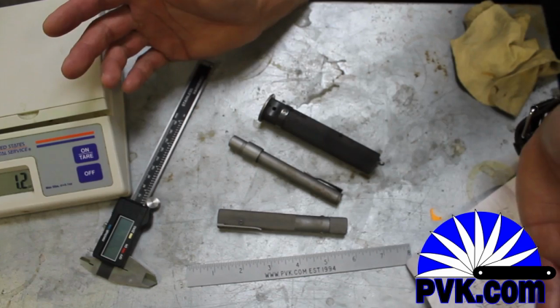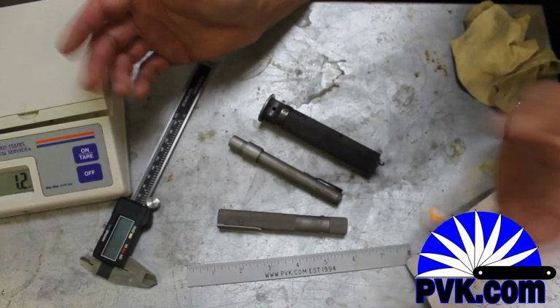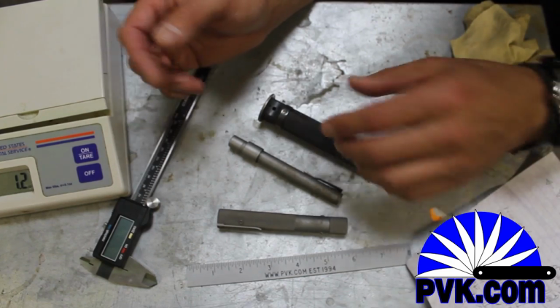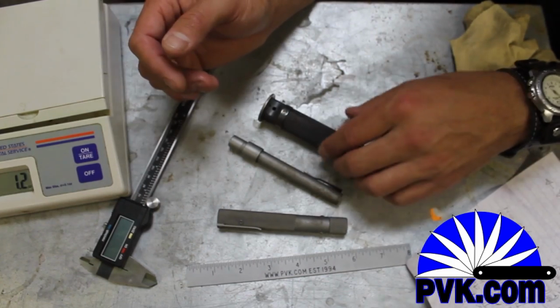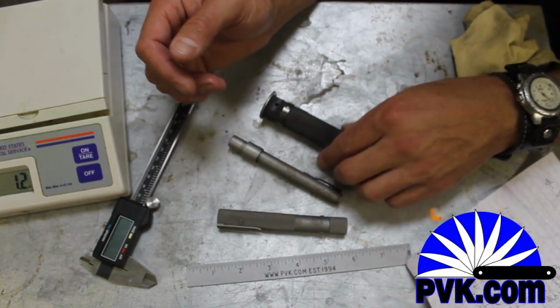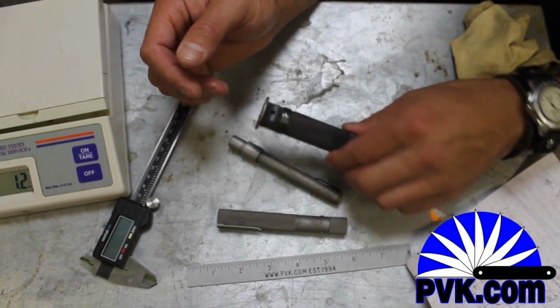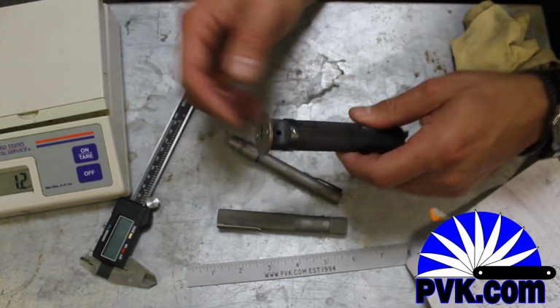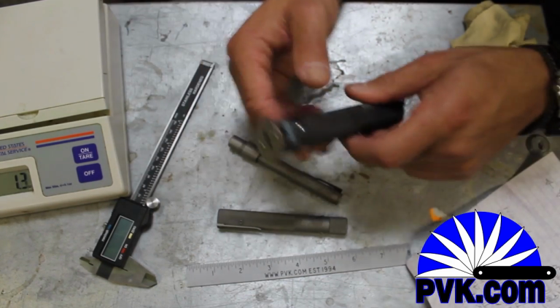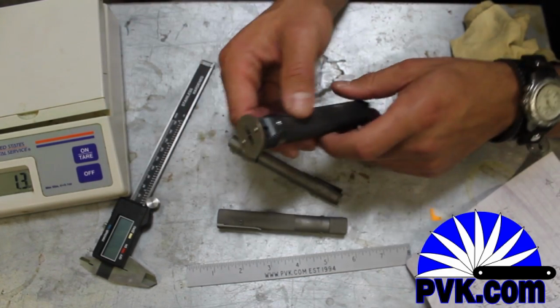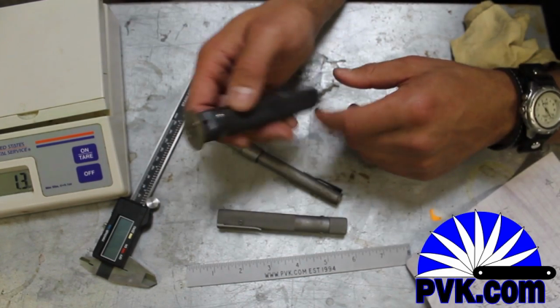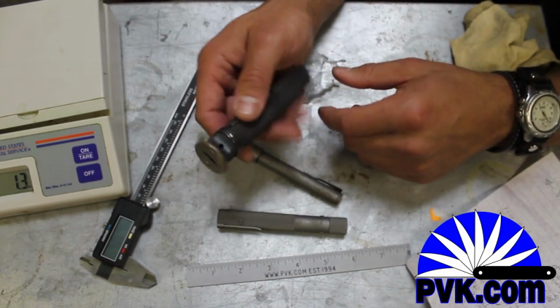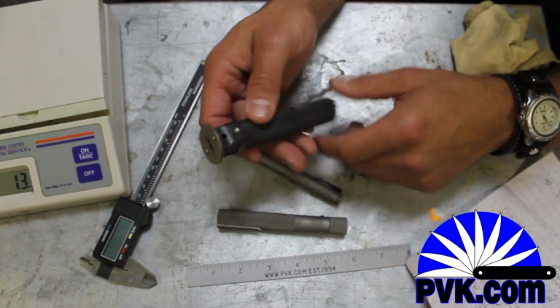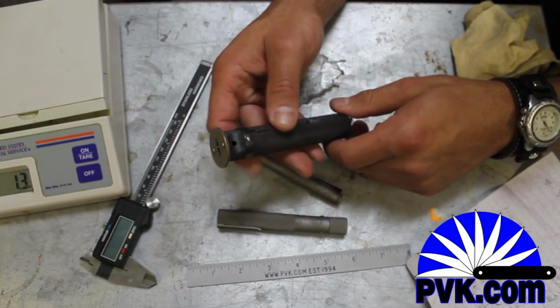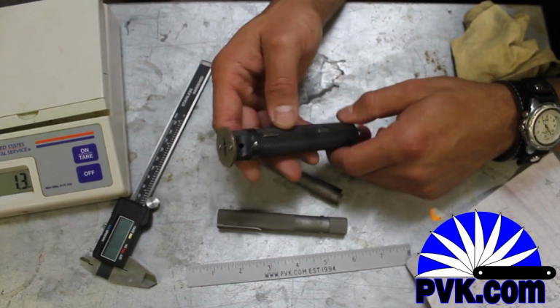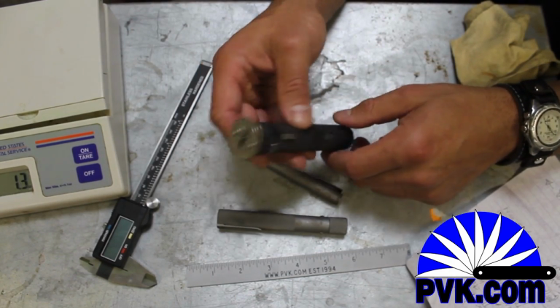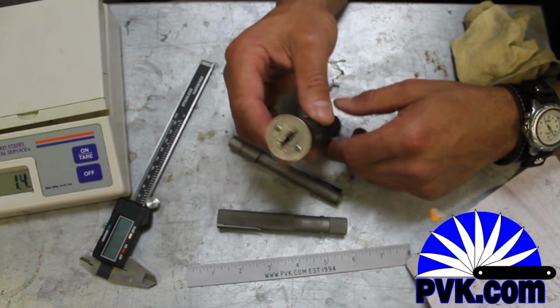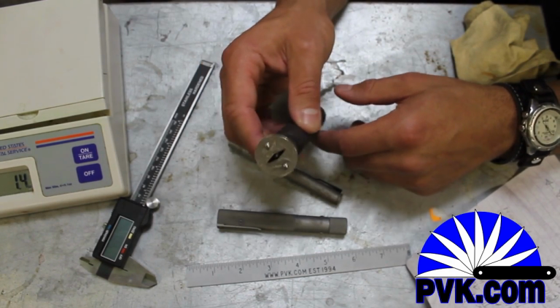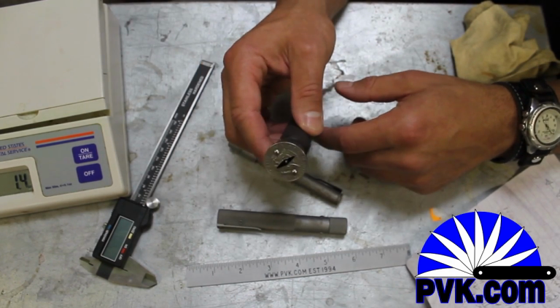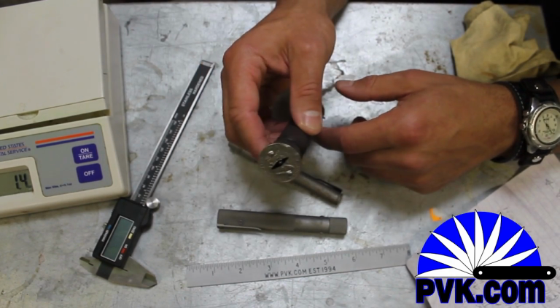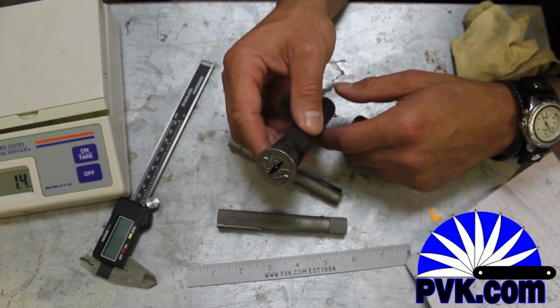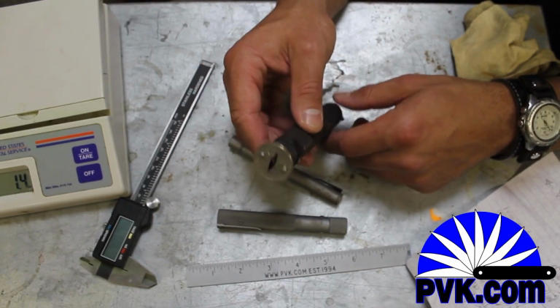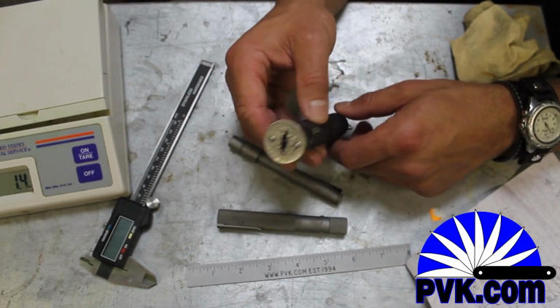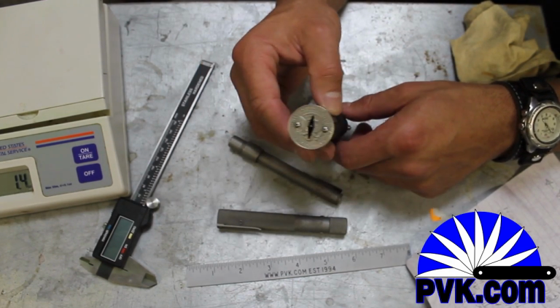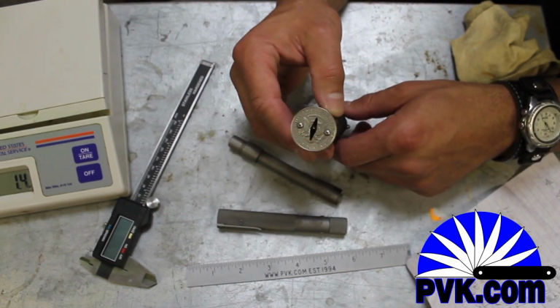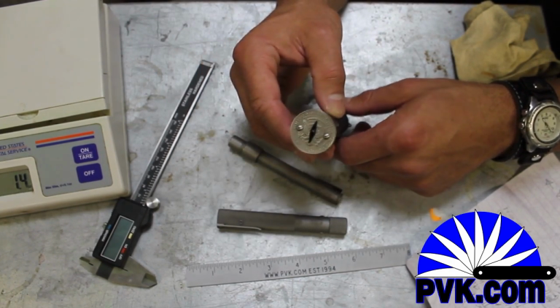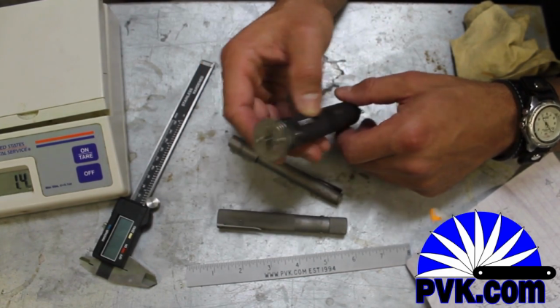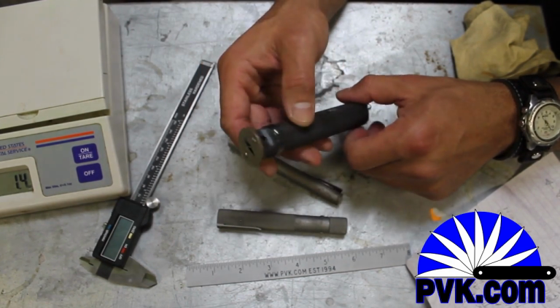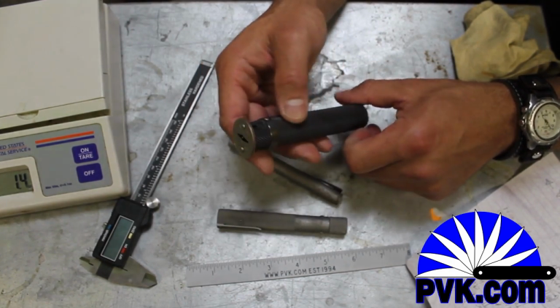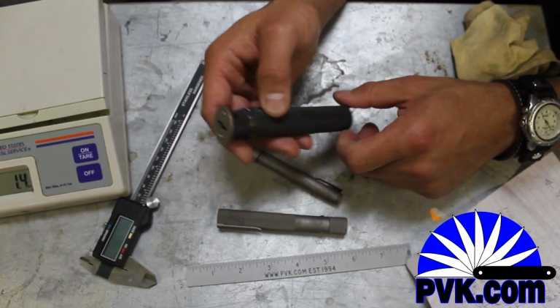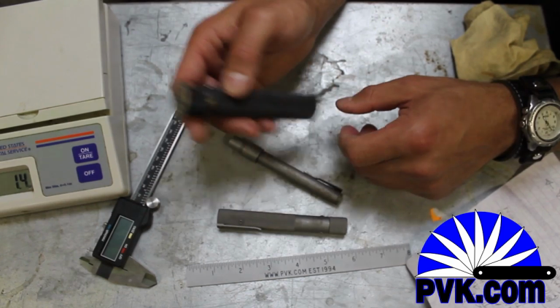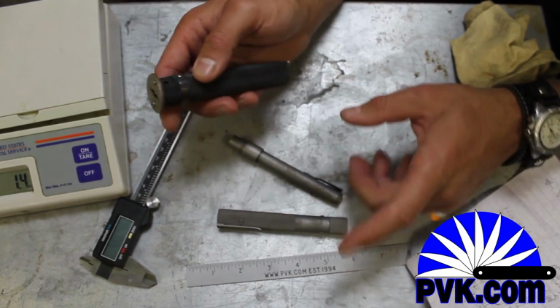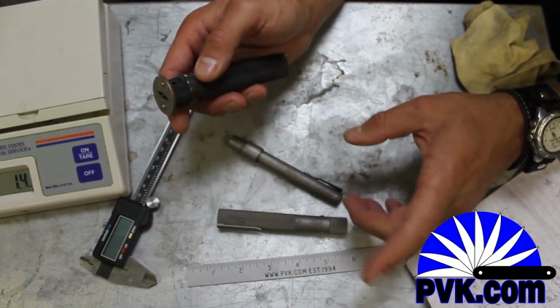Greetings. This is Josh from PVK. We're checking out these cool 10 mil knives.